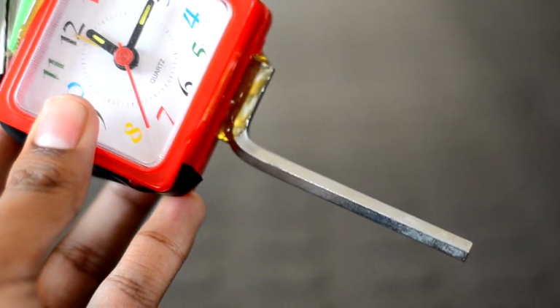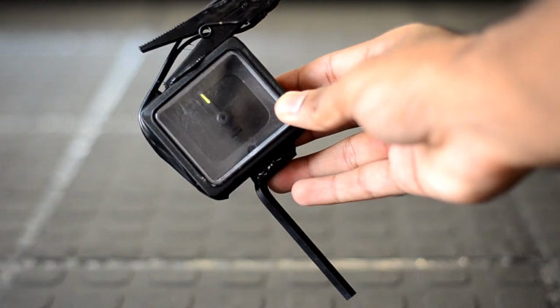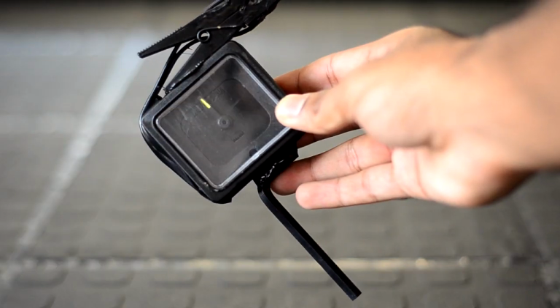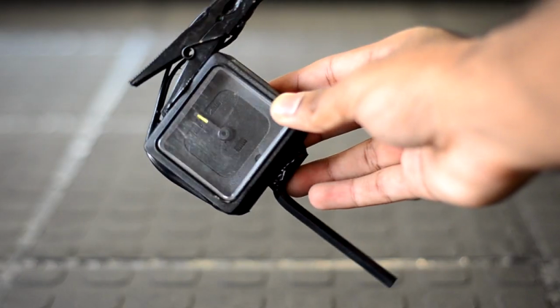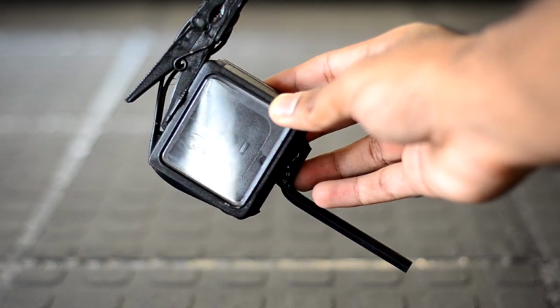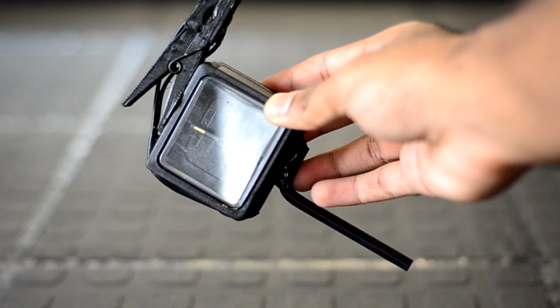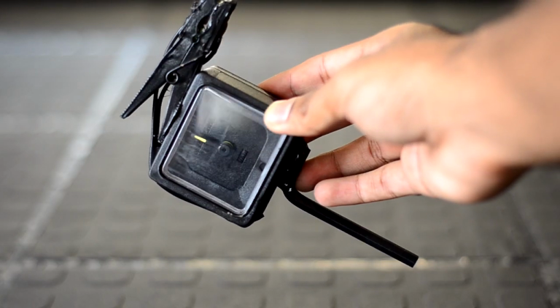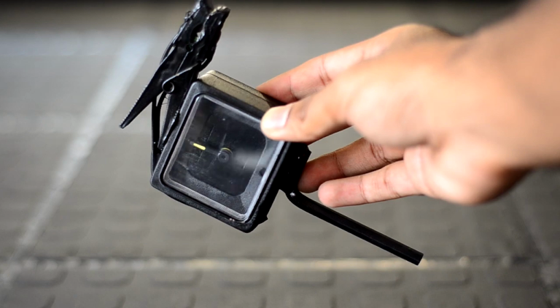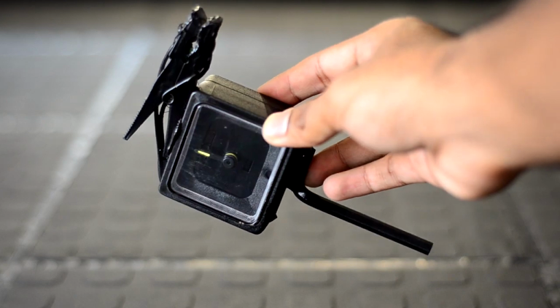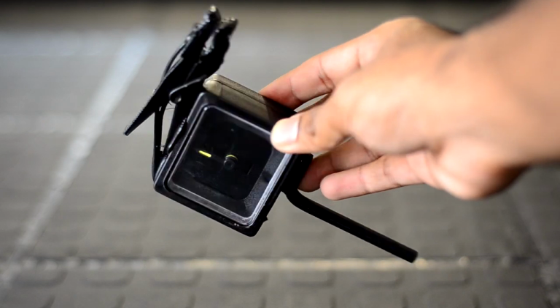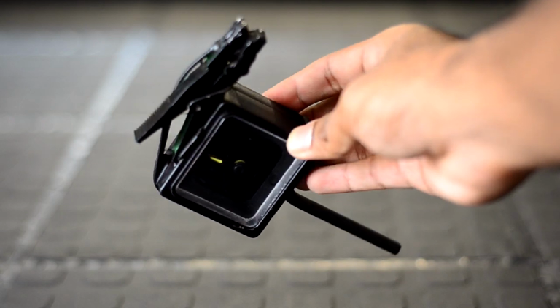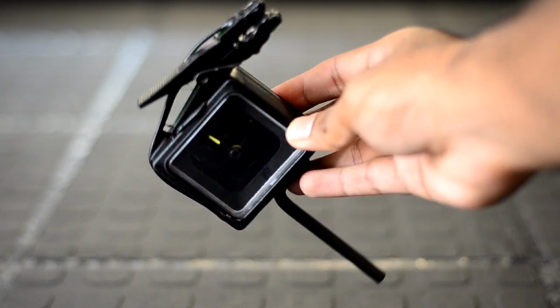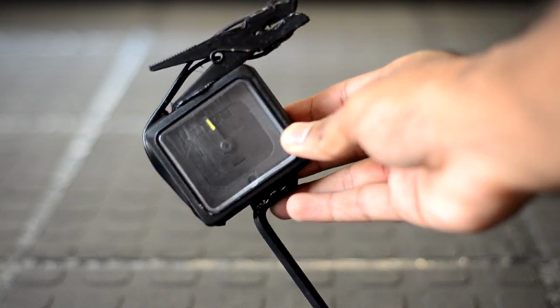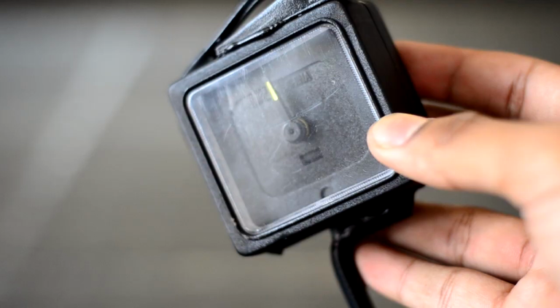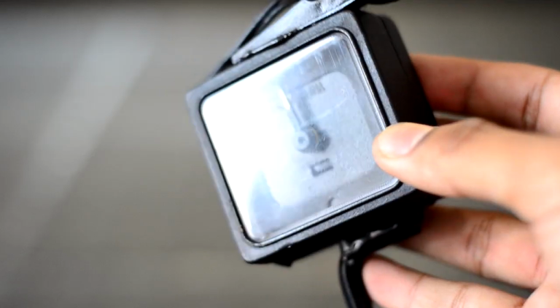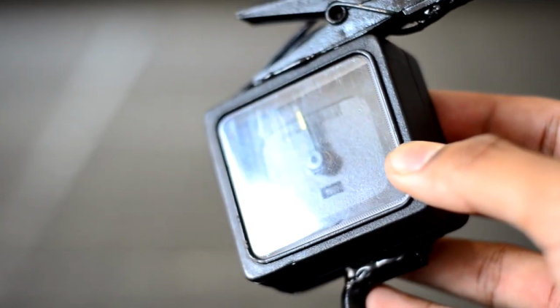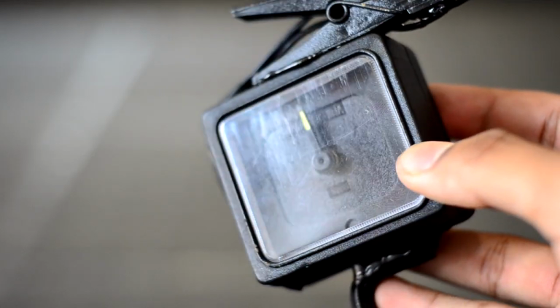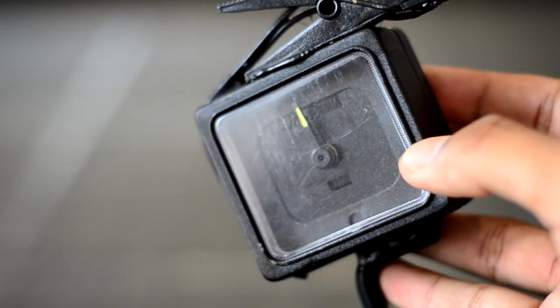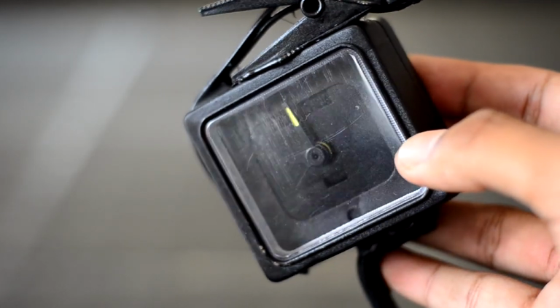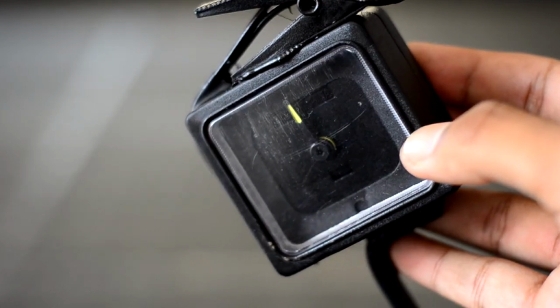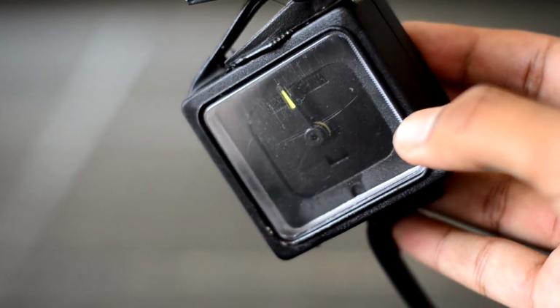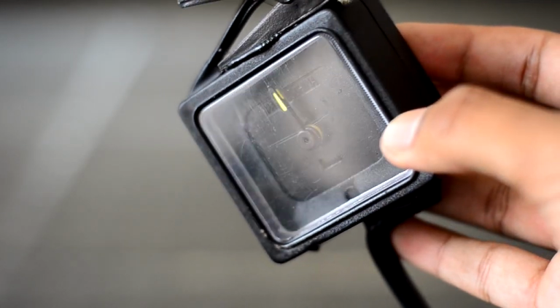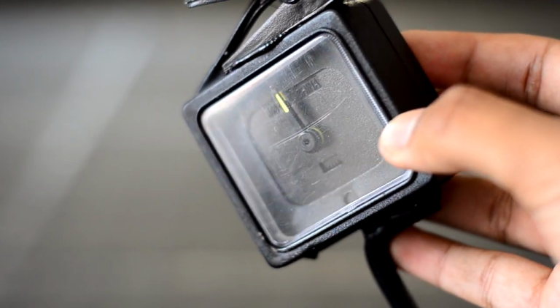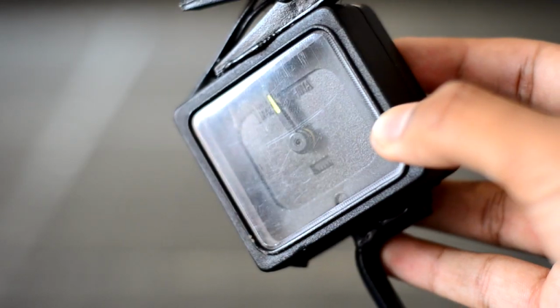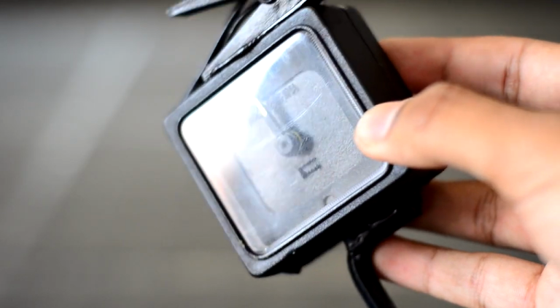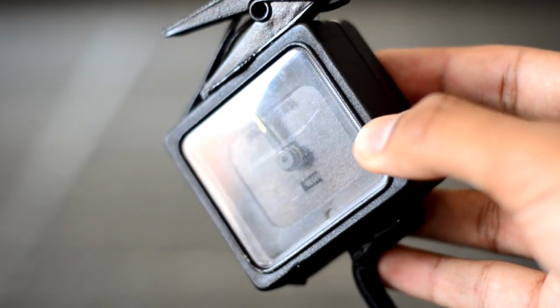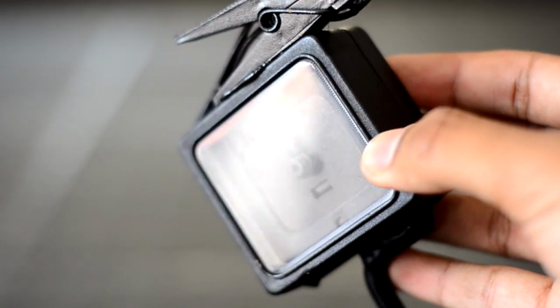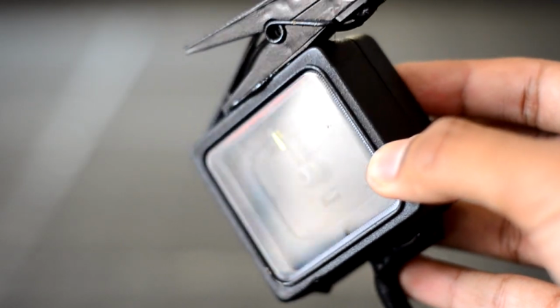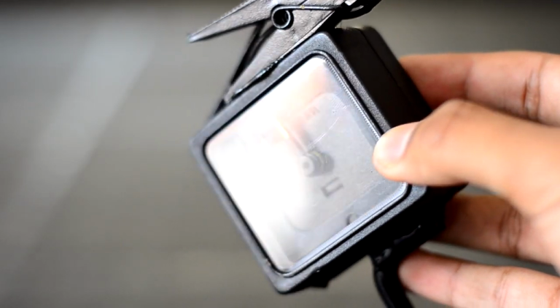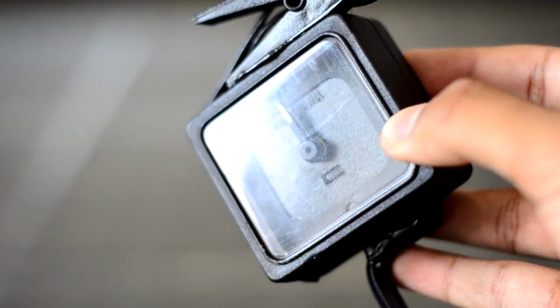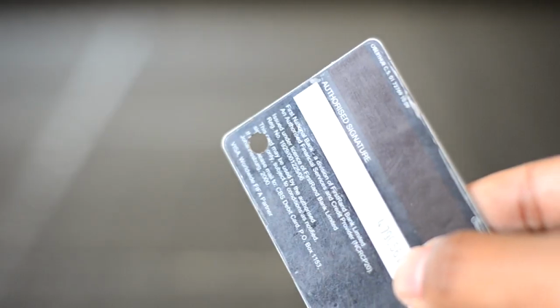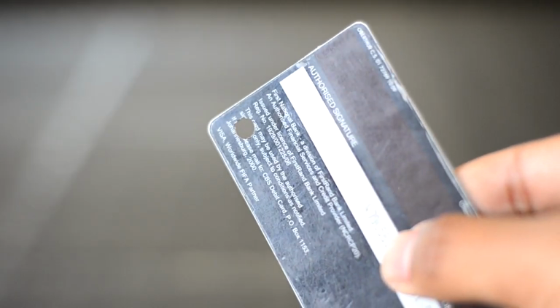Now you can paint it to make it look a bit more inconspicuous. Just remember to leave the window unpainted so you can set the alarm later.